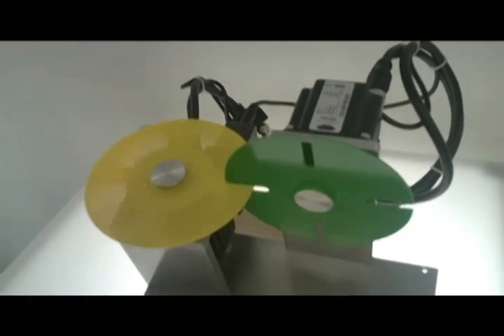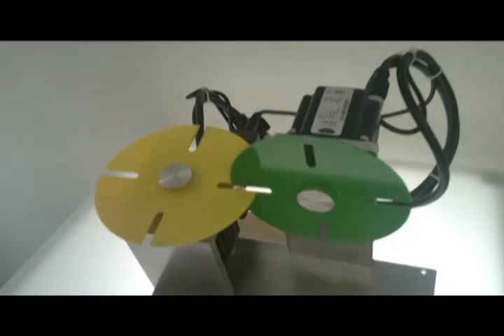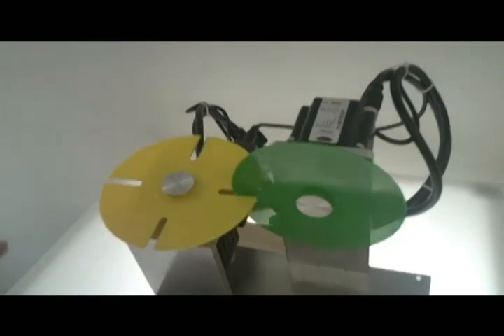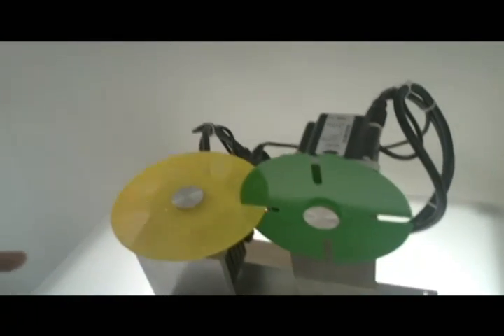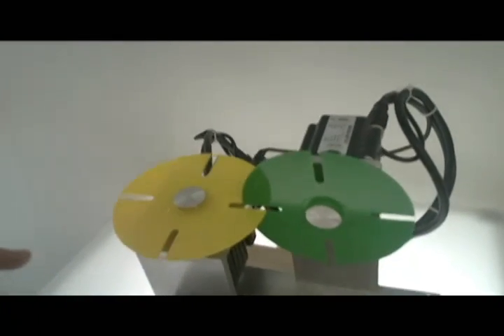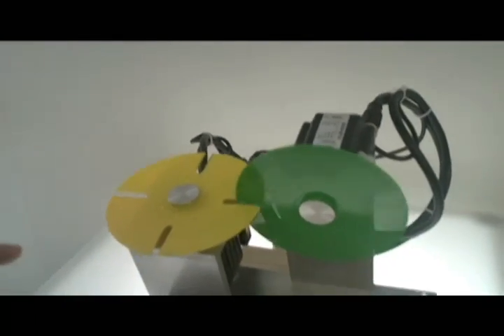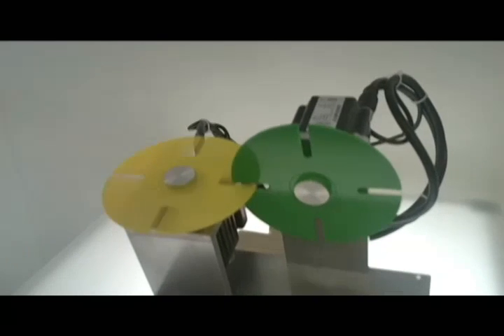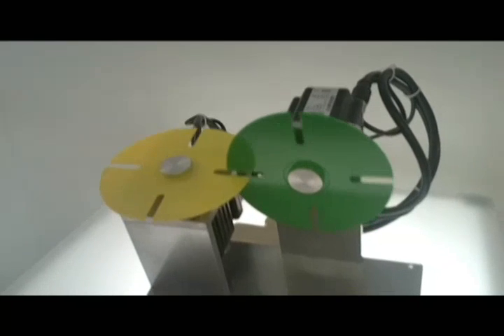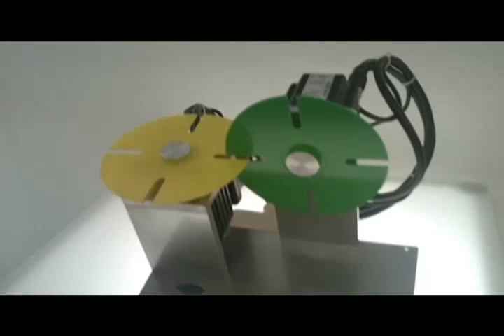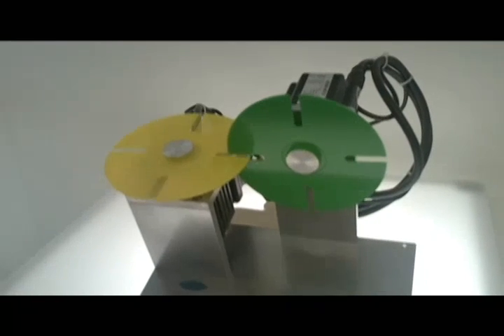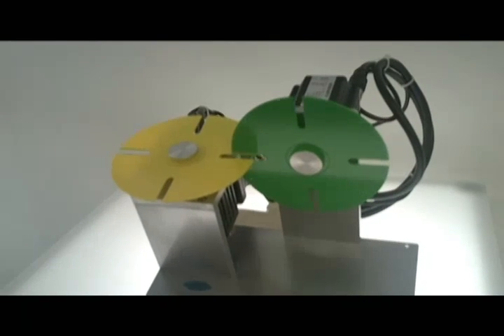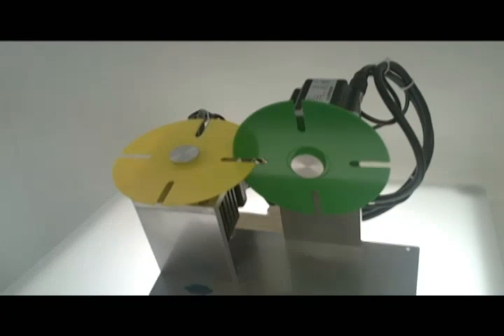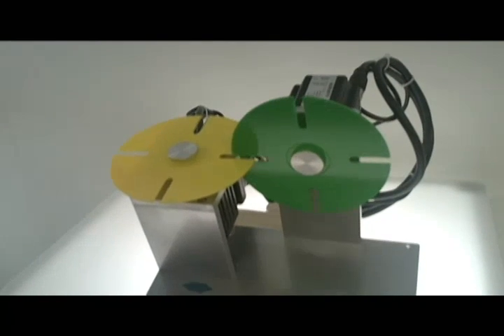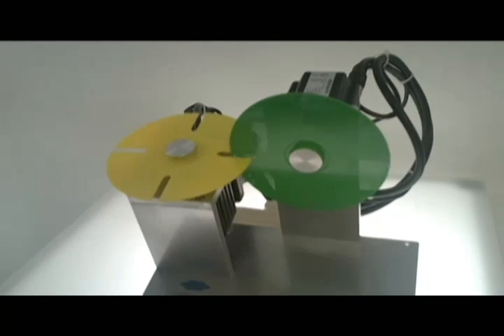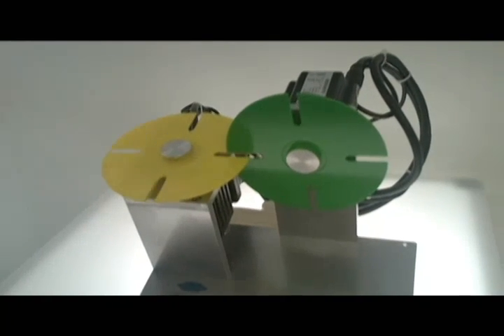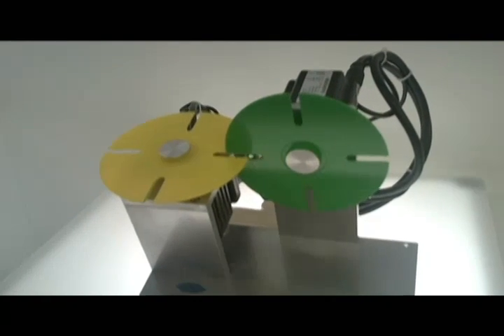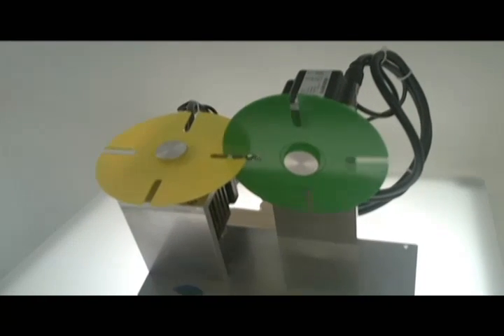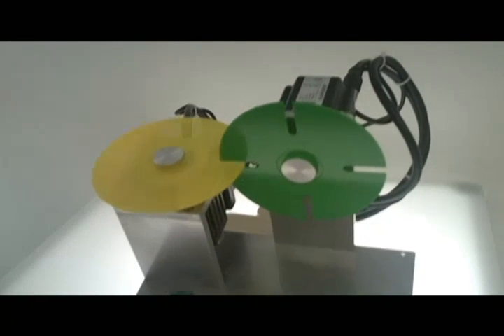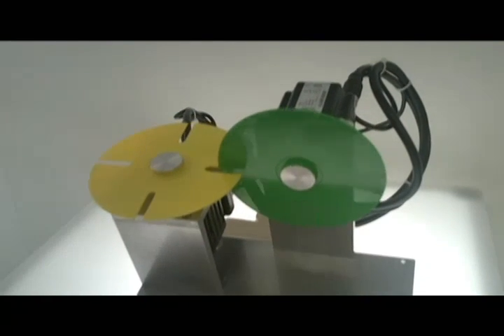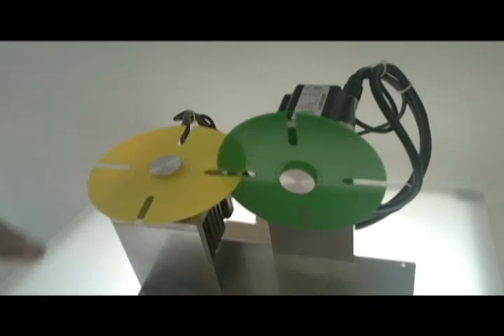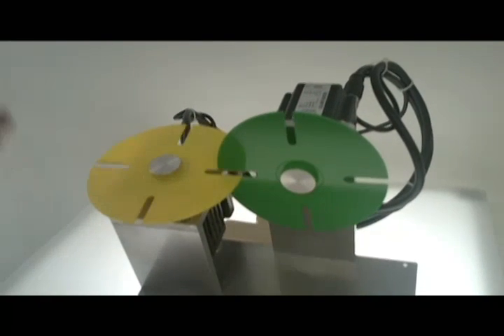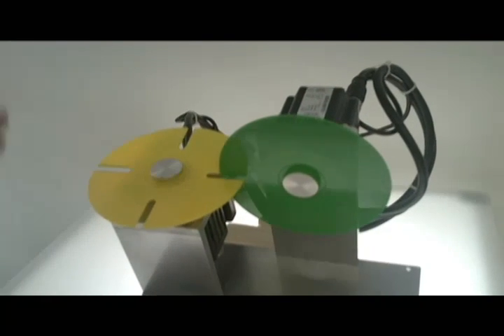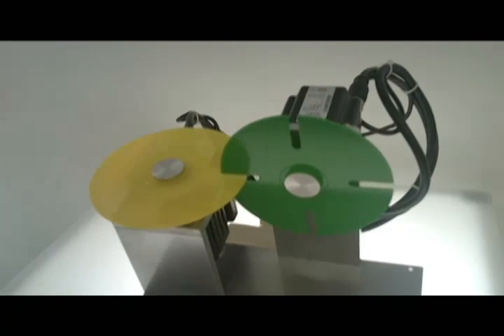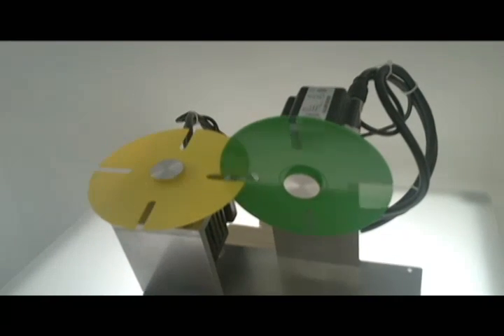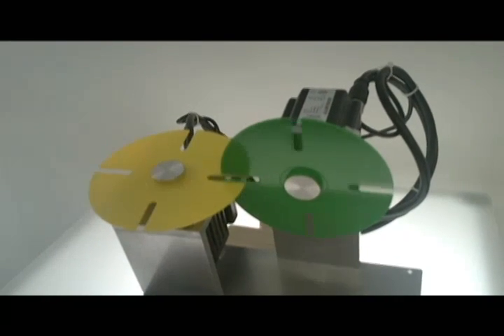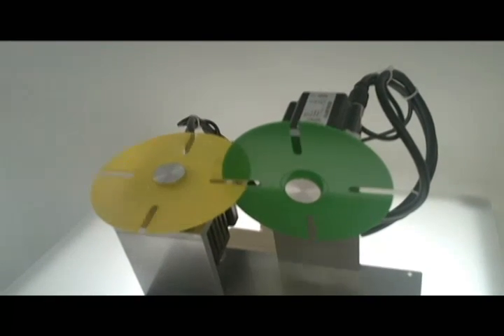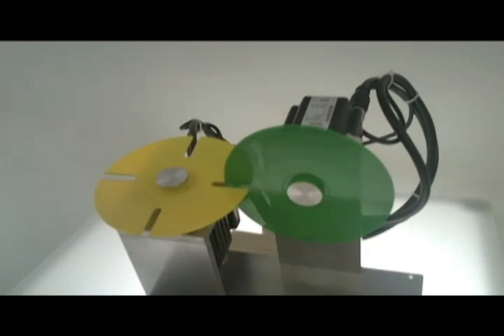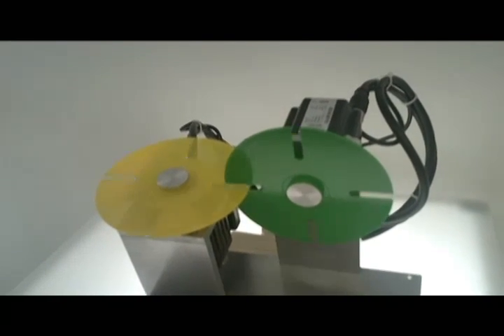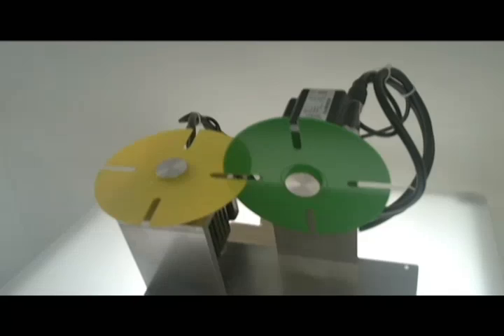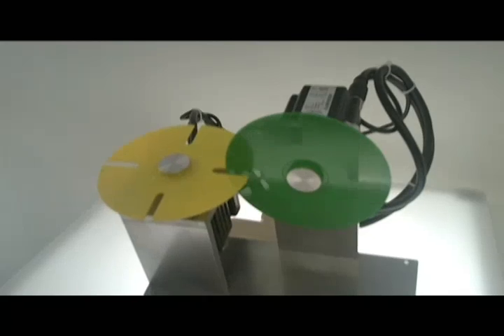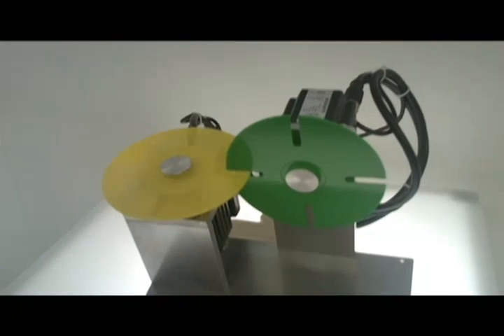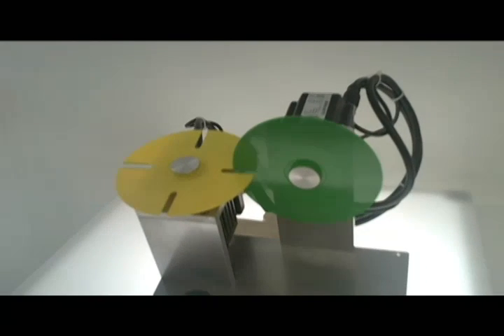You can see the speeds and the index distances will change on the fly. All the programming and master control is done from the motor on the left.